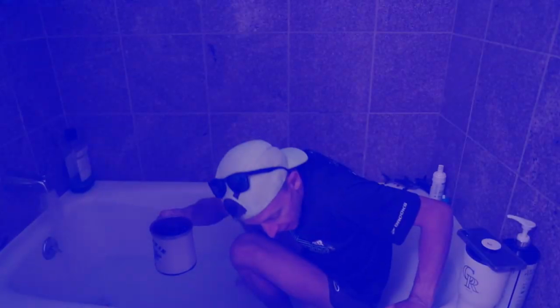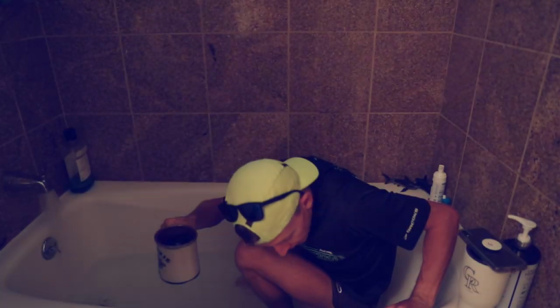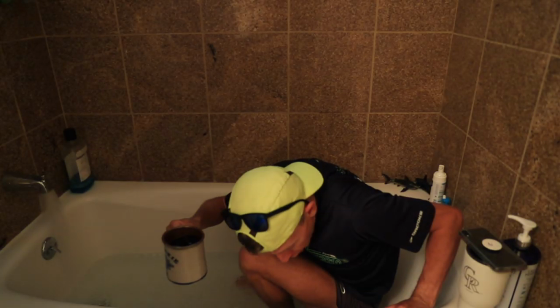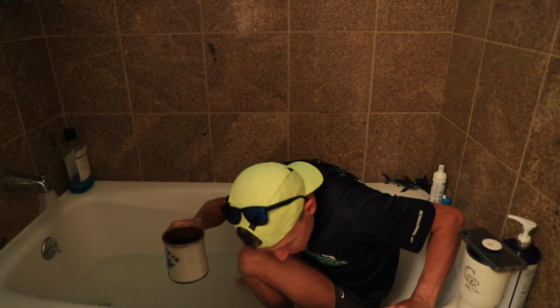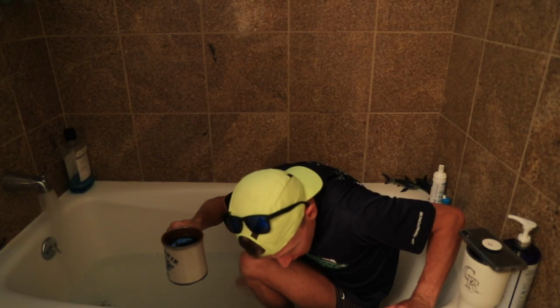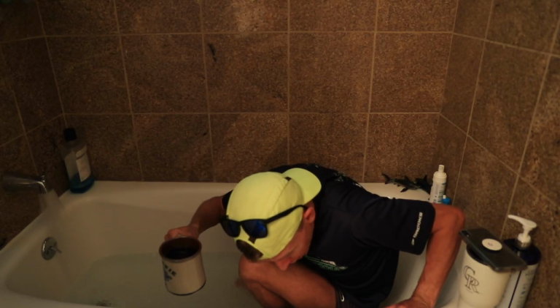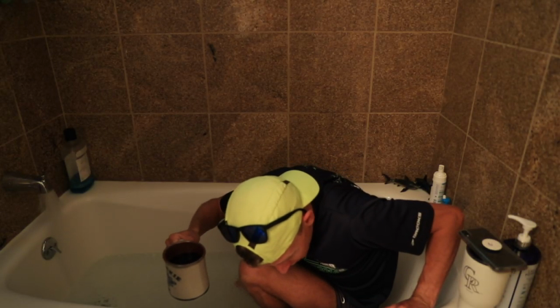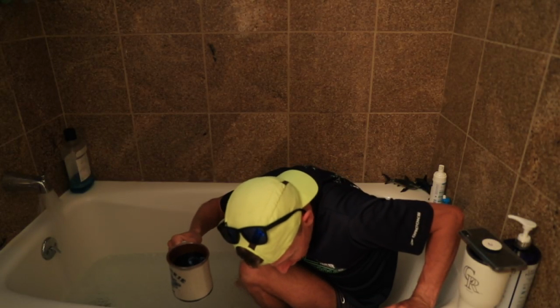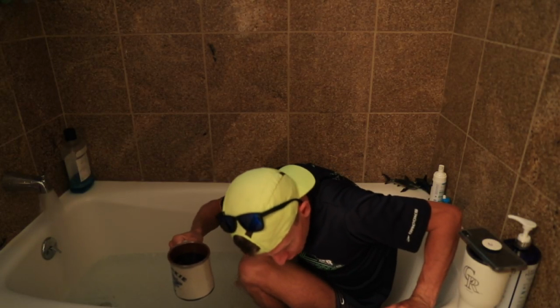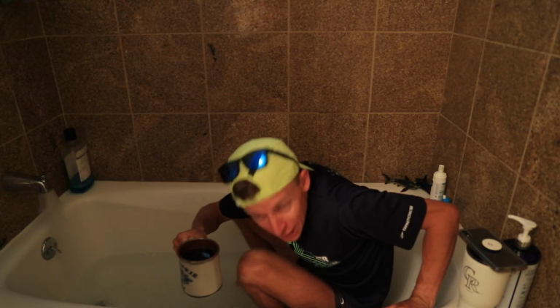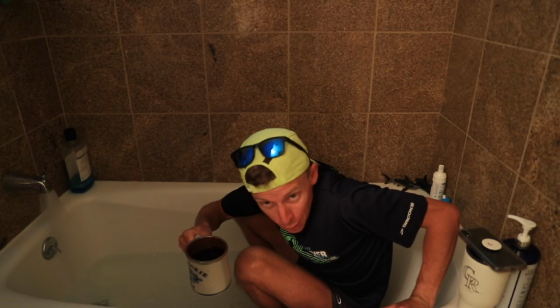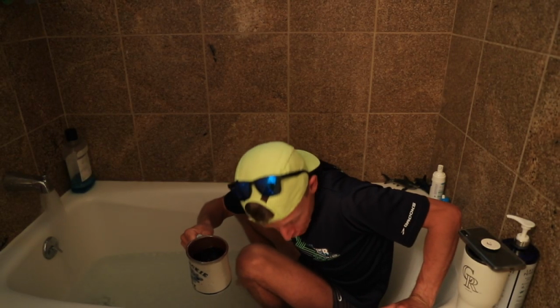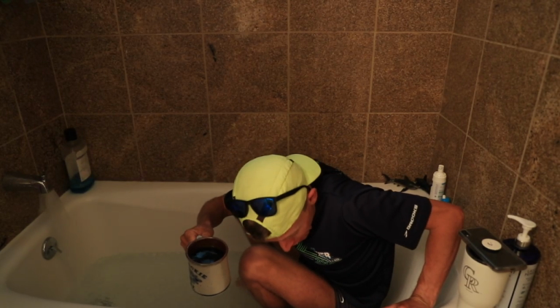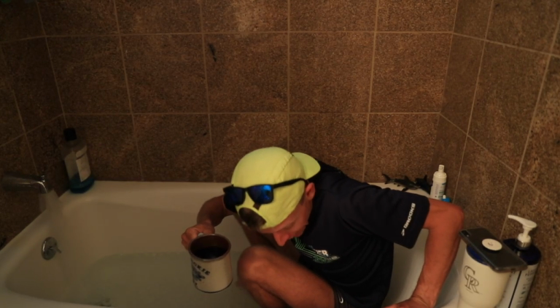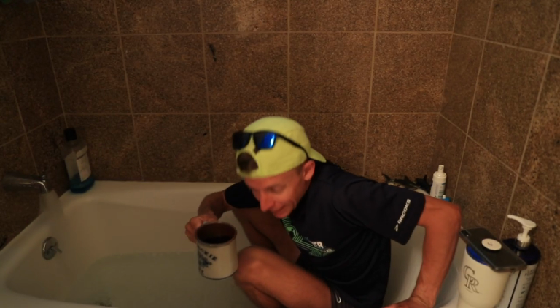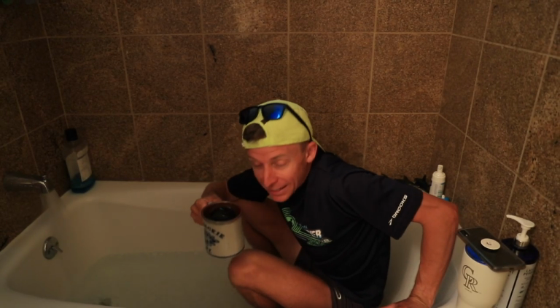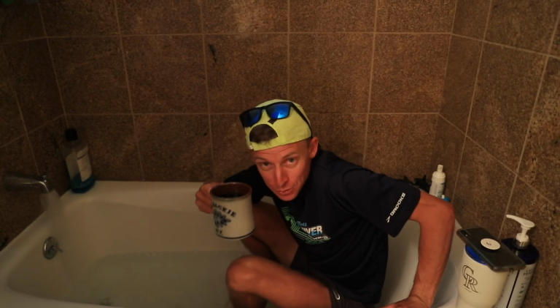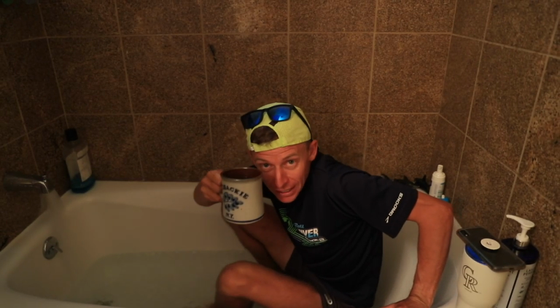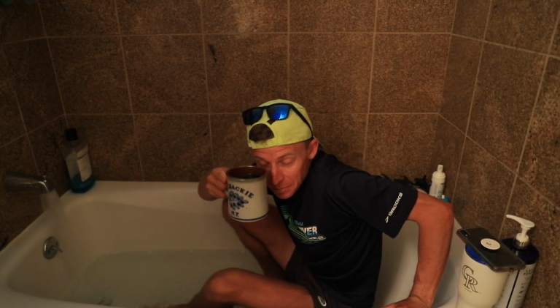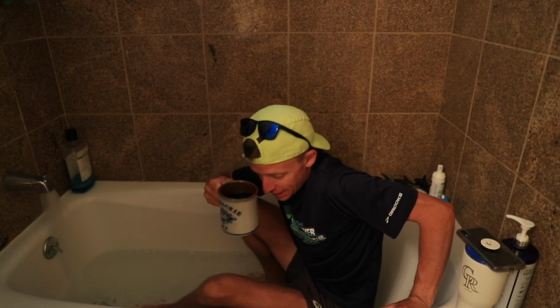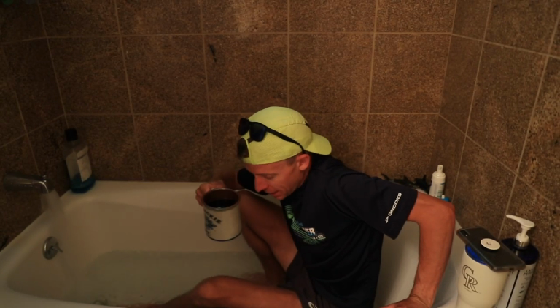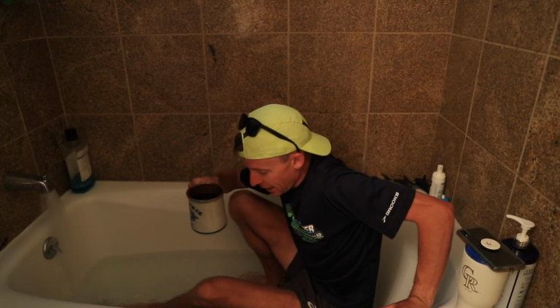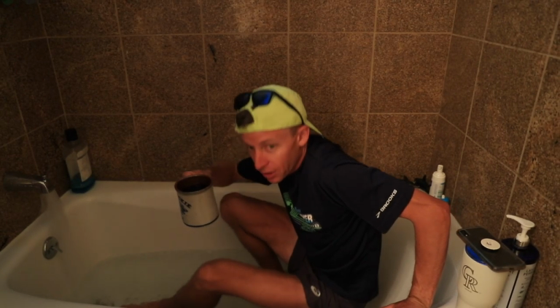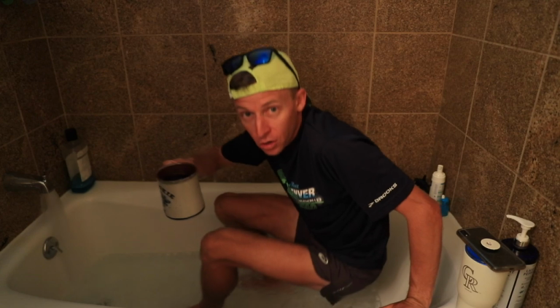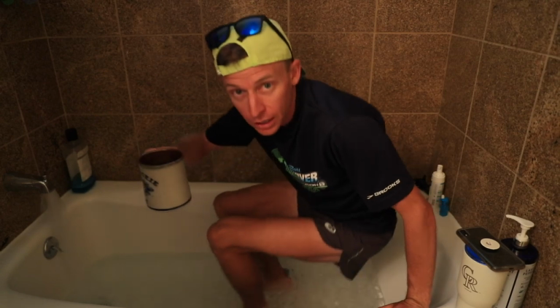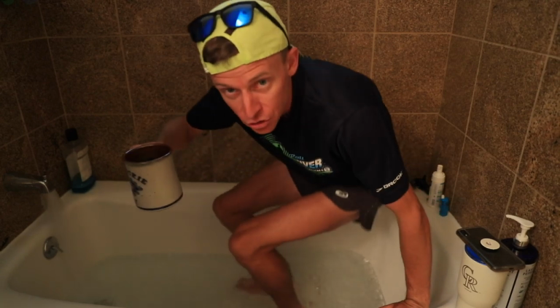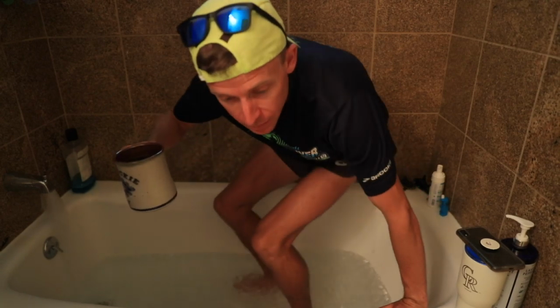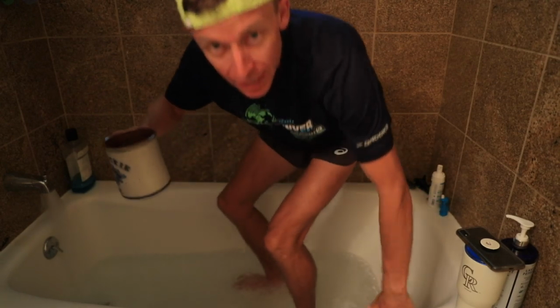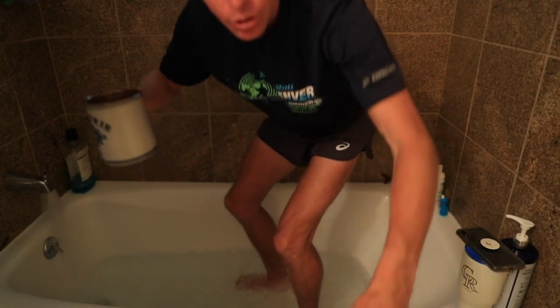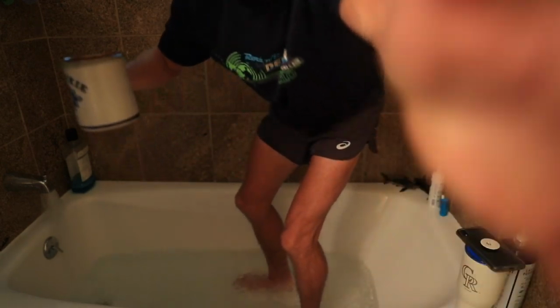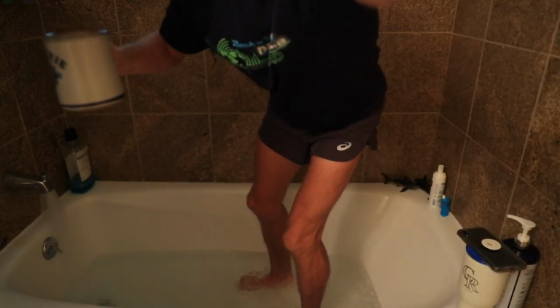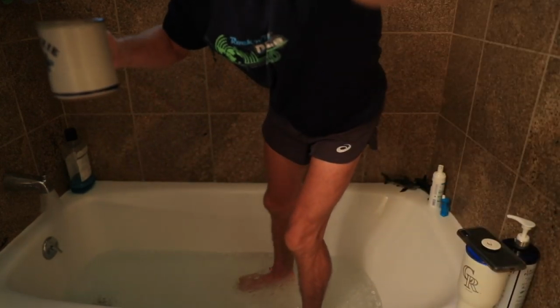It helps to have a hot coffee when you're getting in — that's what I got in my hand right now. Hold on, let me drop this camera down a little bit.